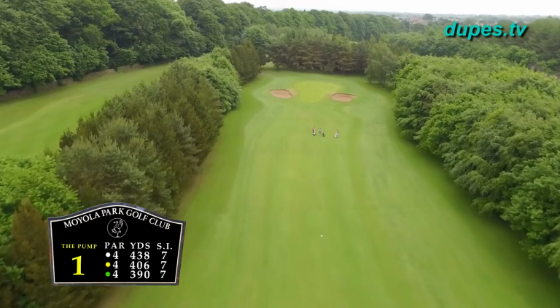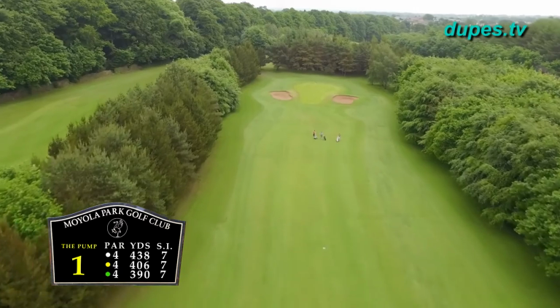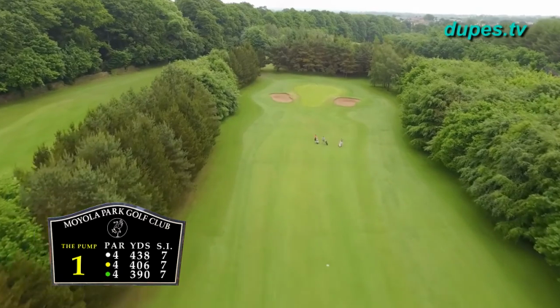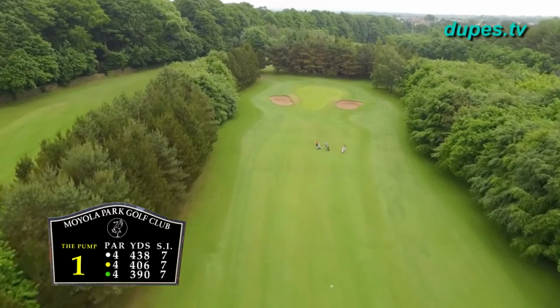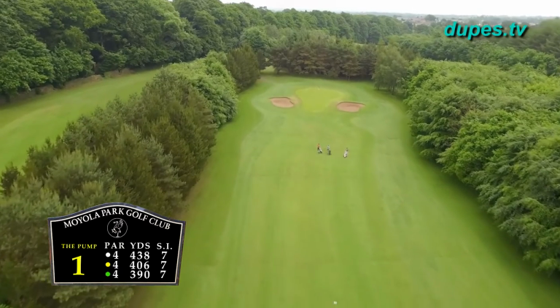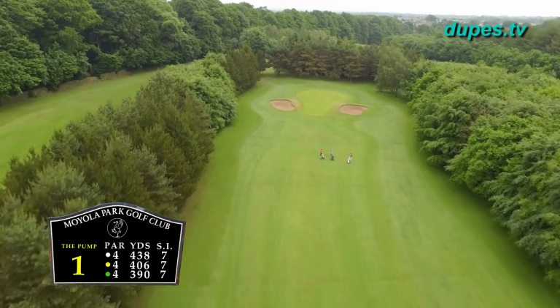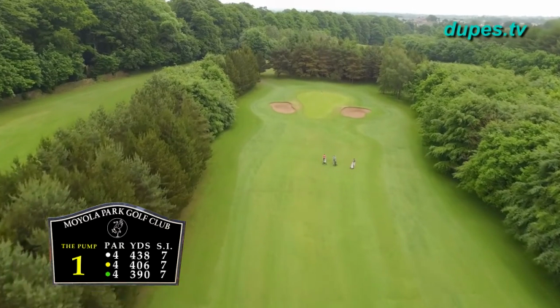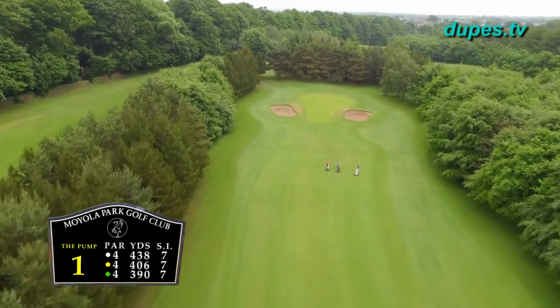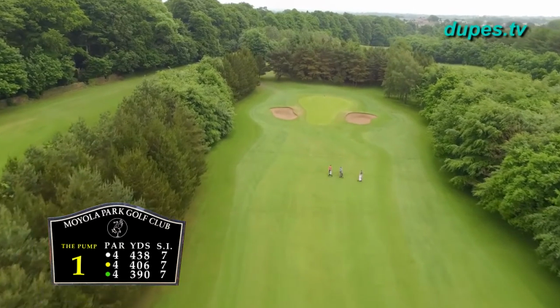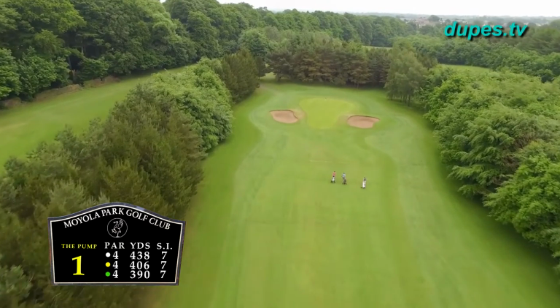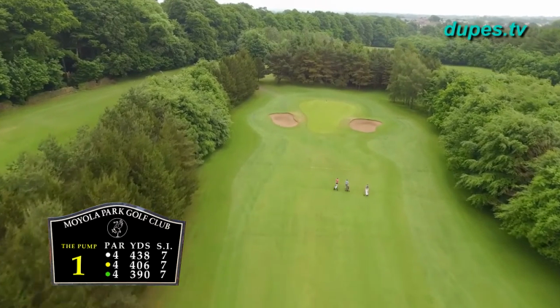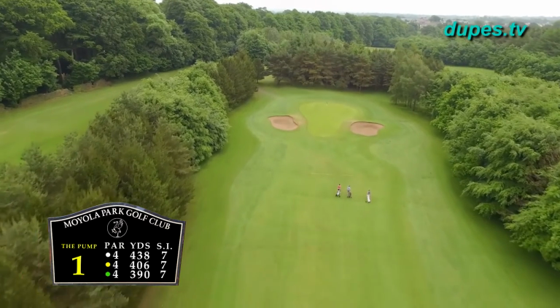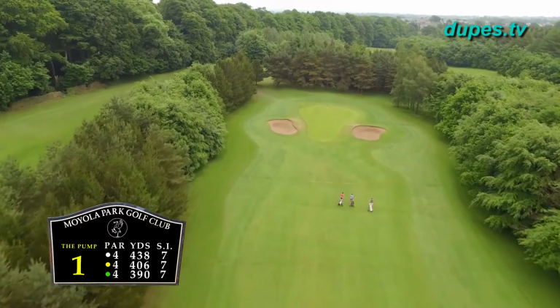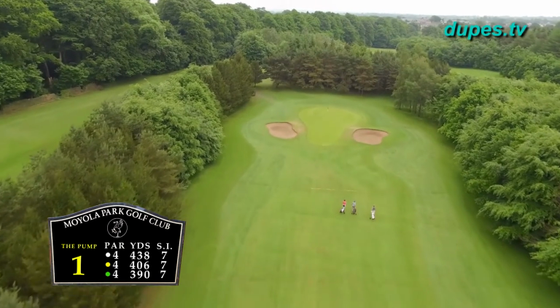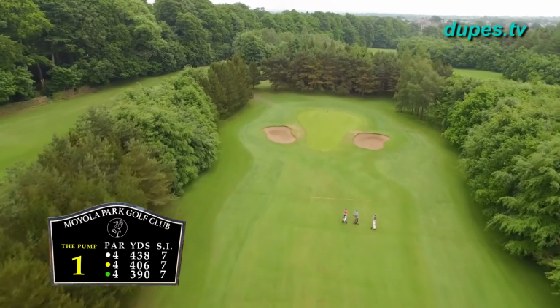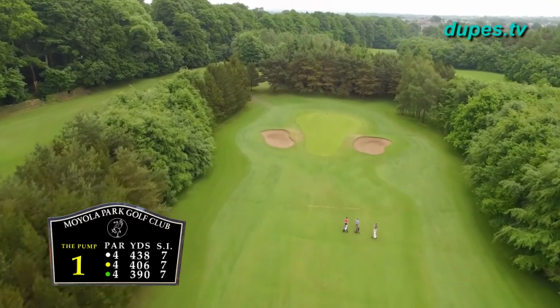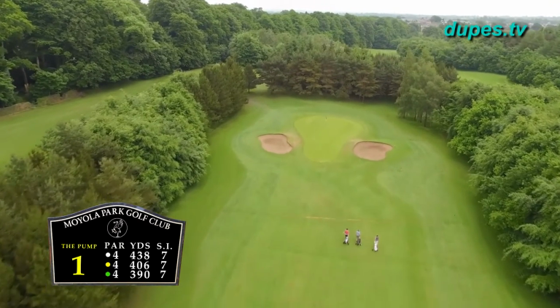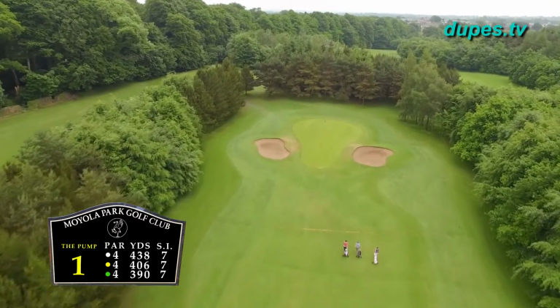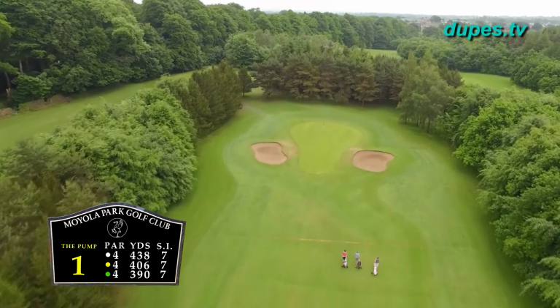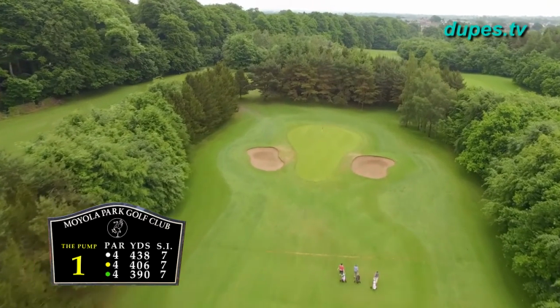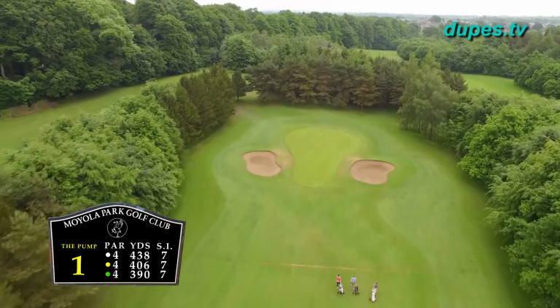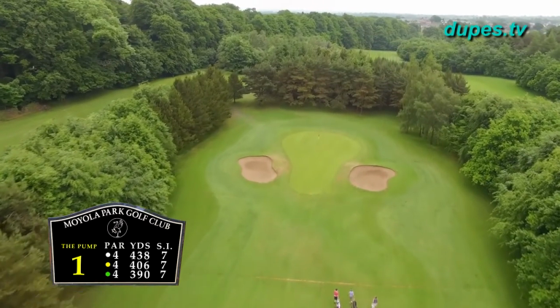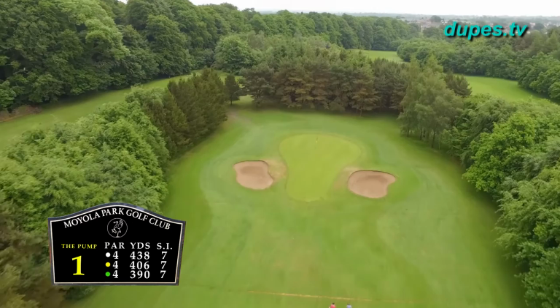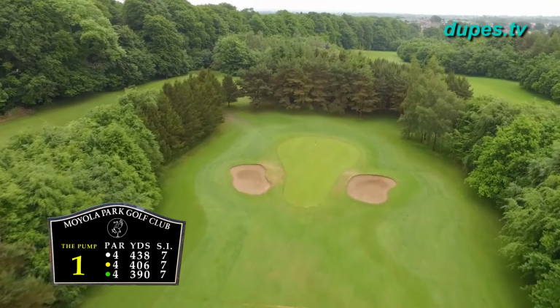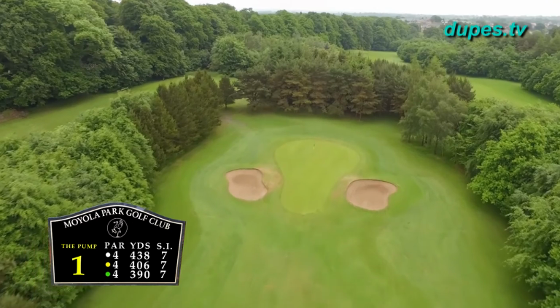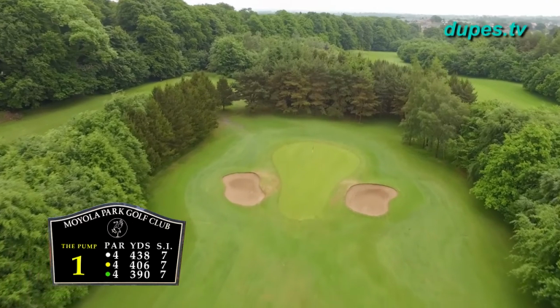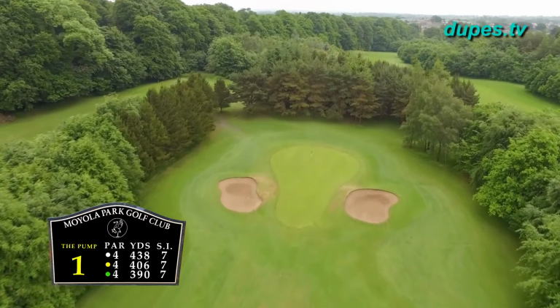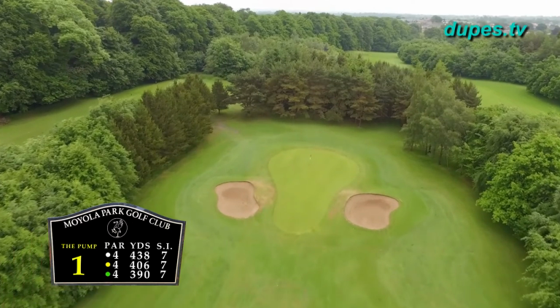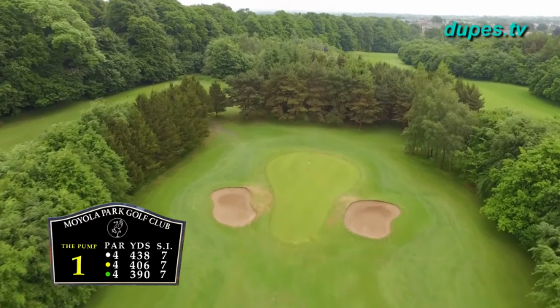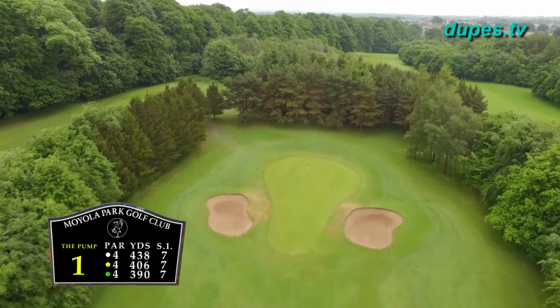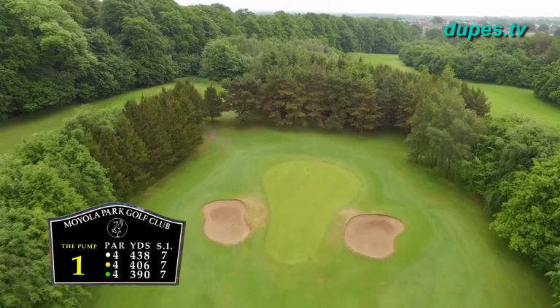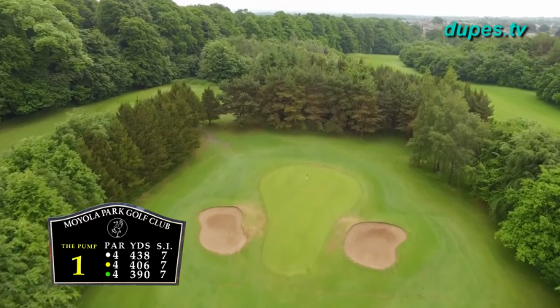The green slopes sharply from back to front and is well guarded by two pot bunkers. A par is always a good score on this hole.